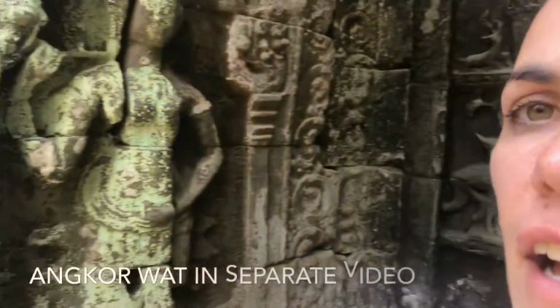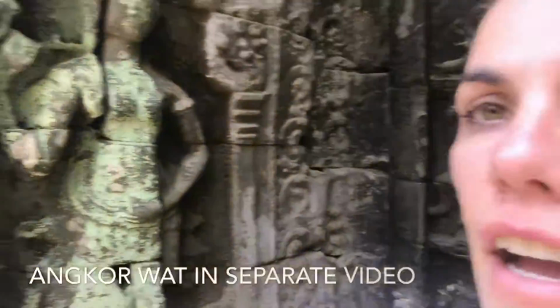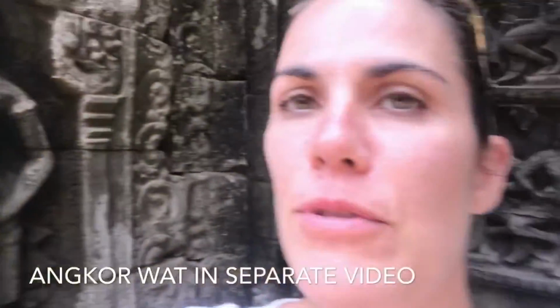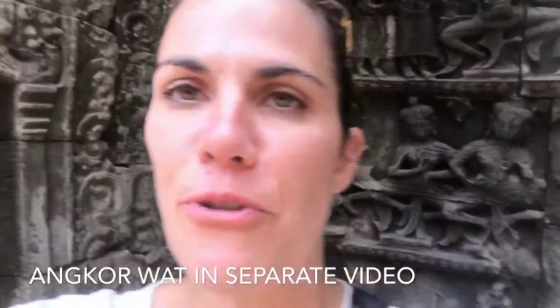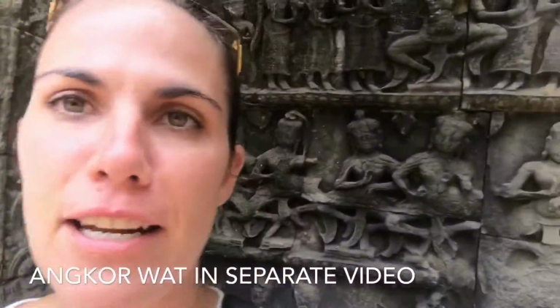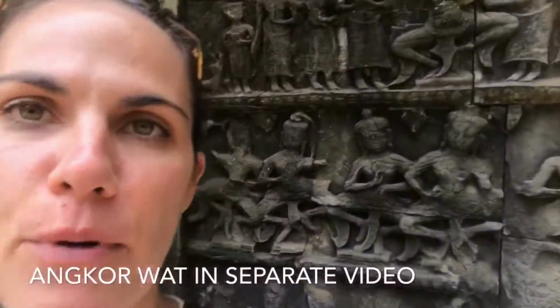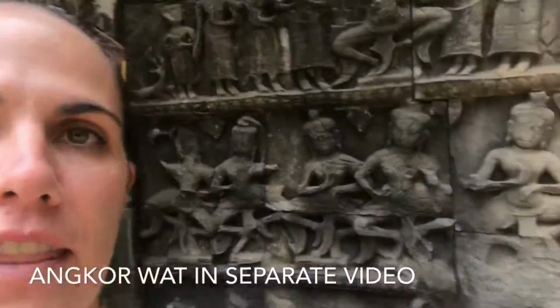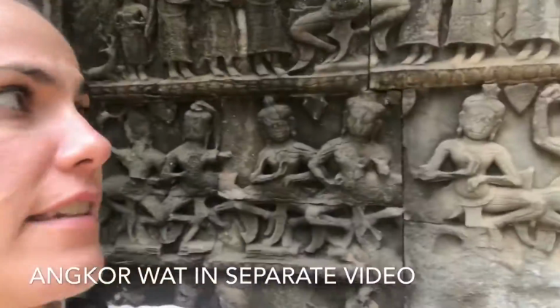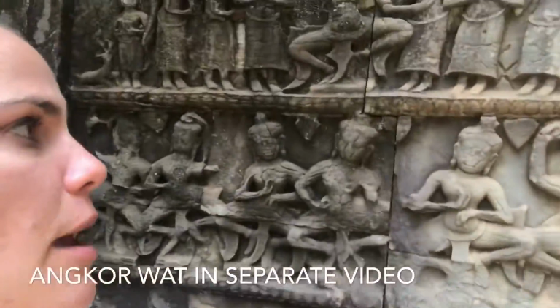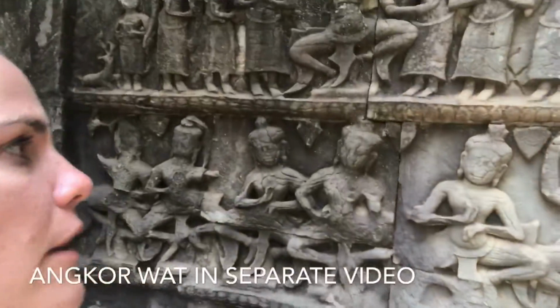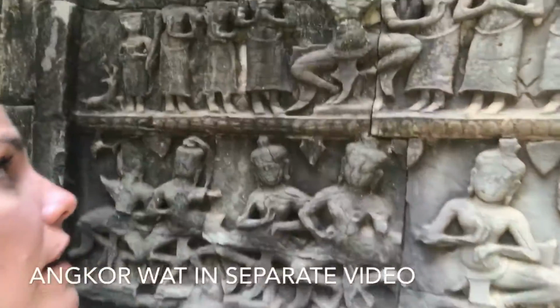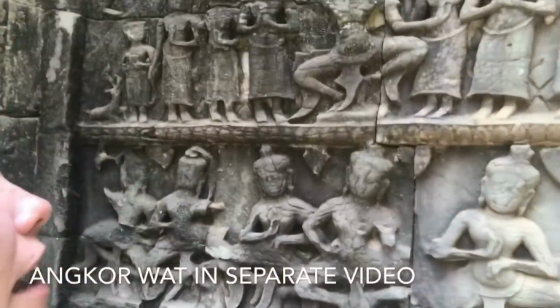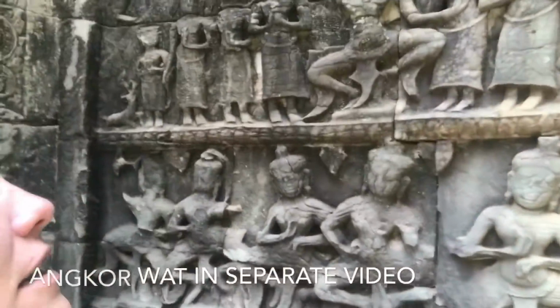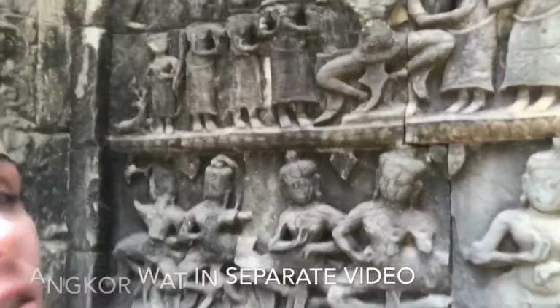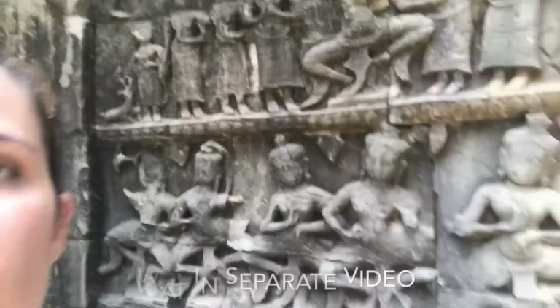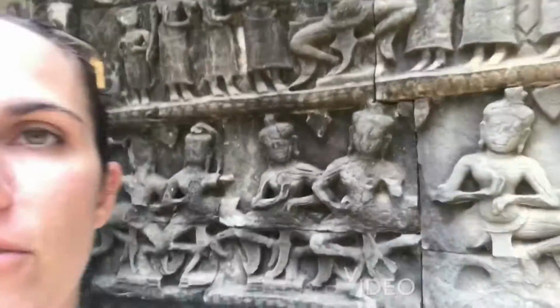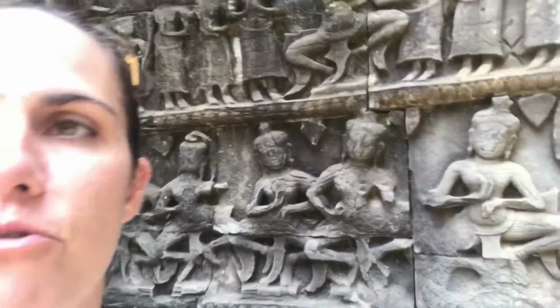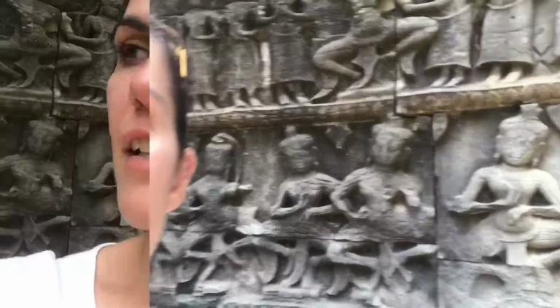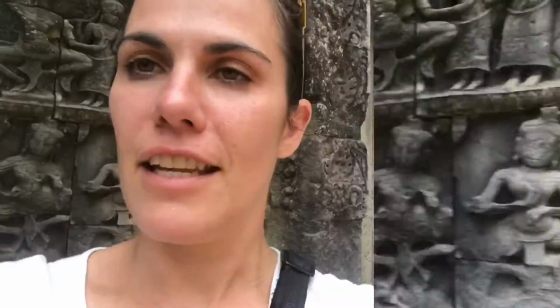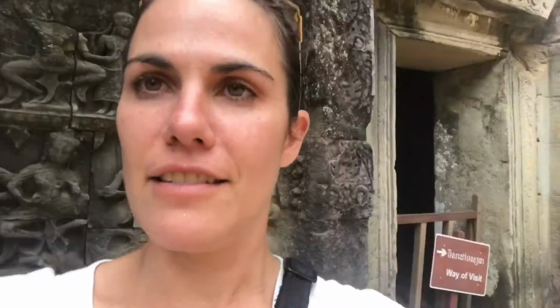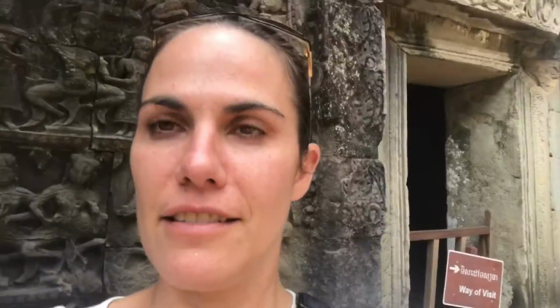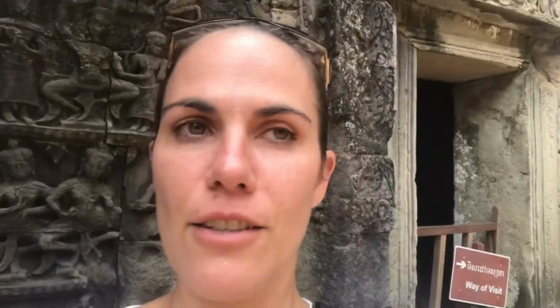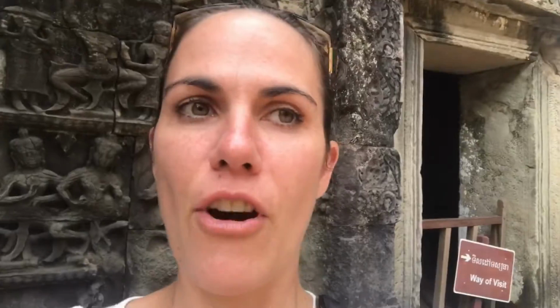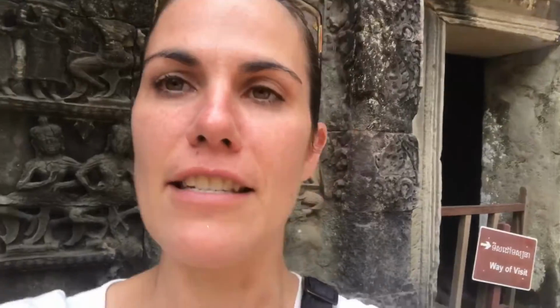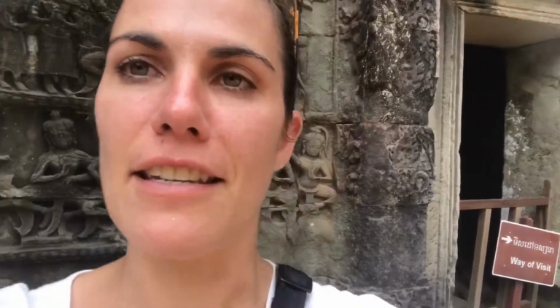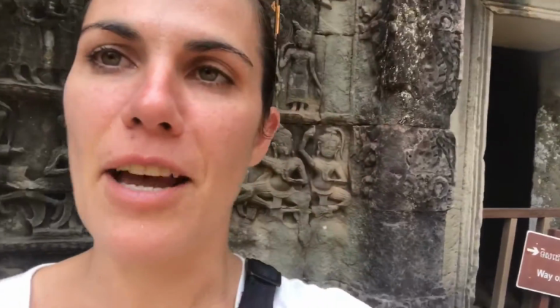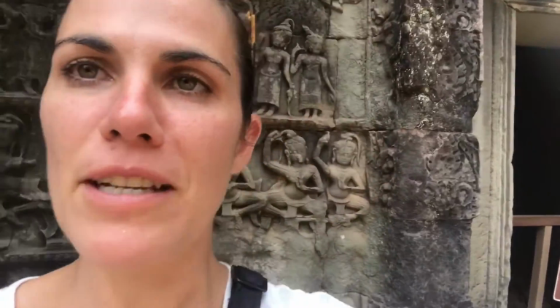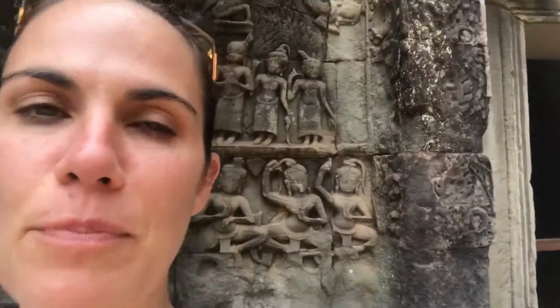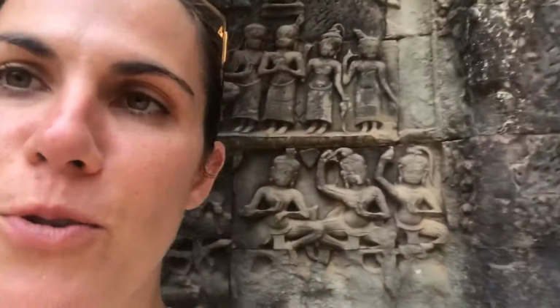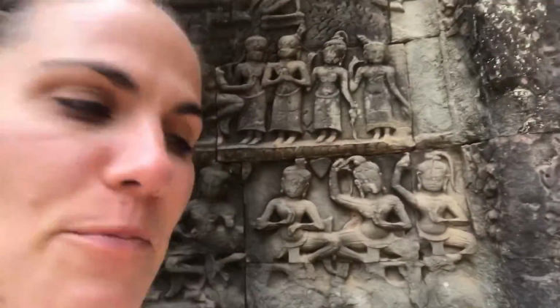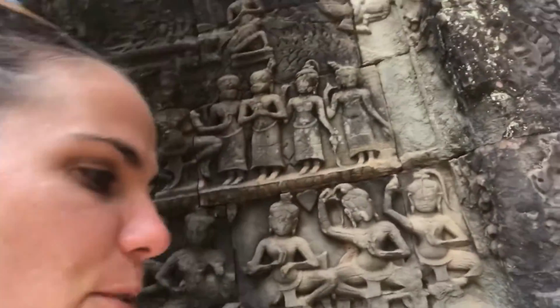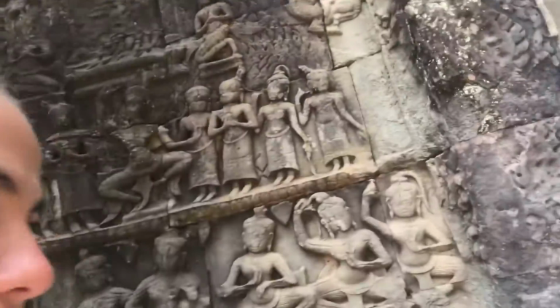I'm surrounded by these epic and historical structures. It's crazy. Come and explore them with me.